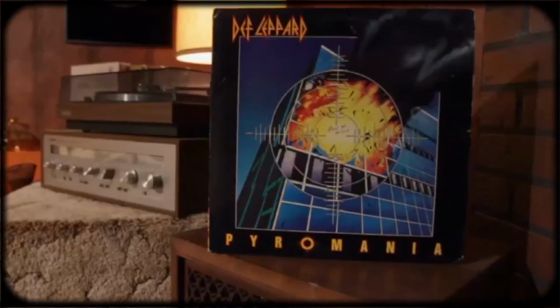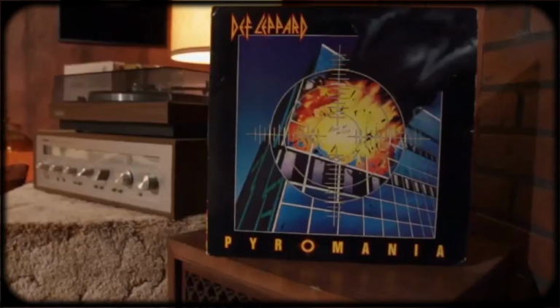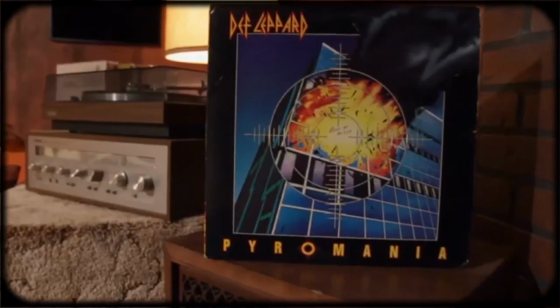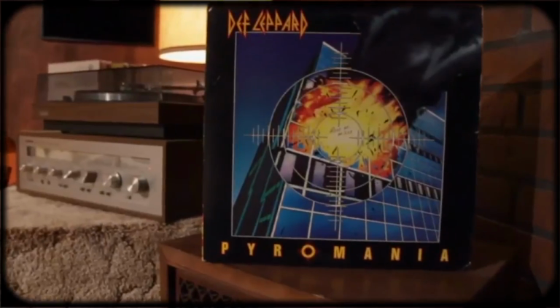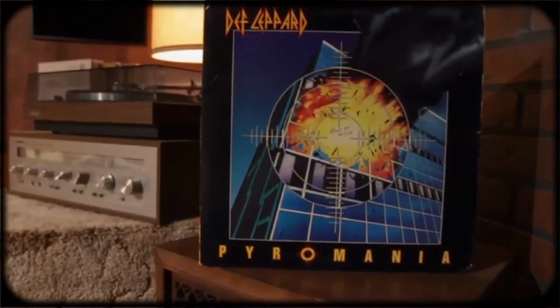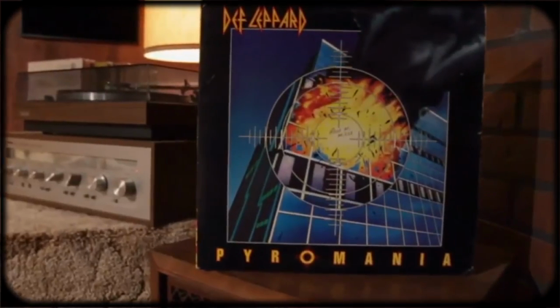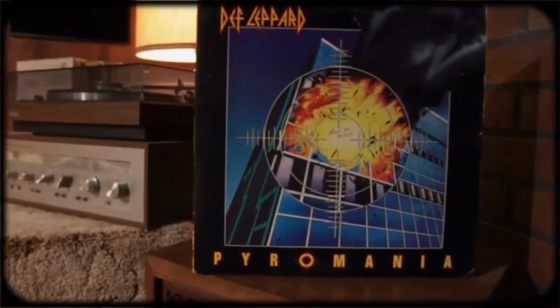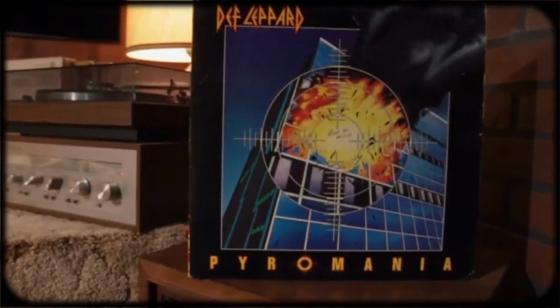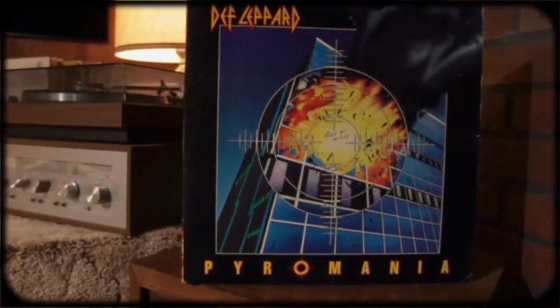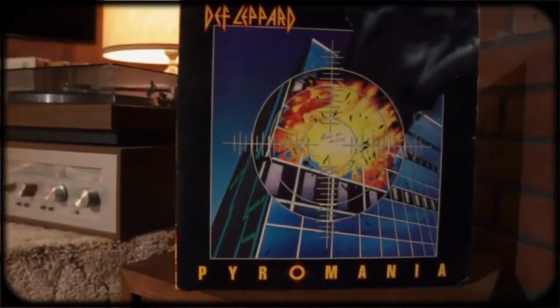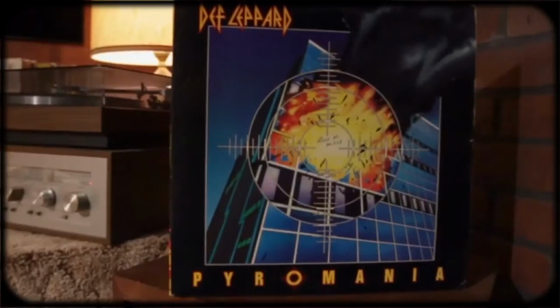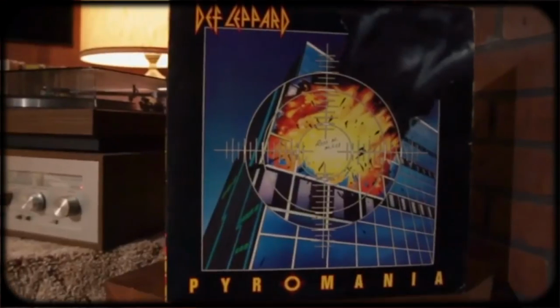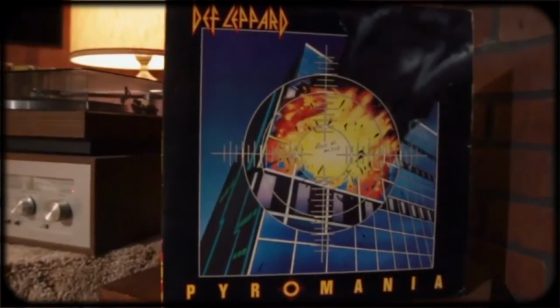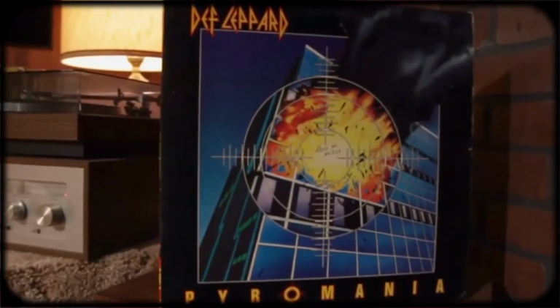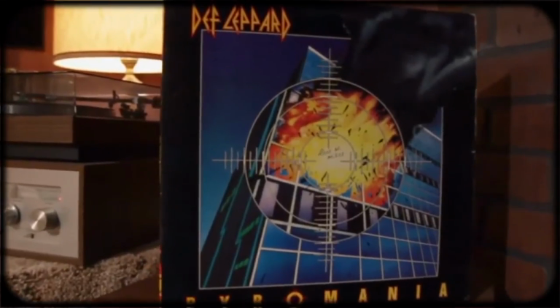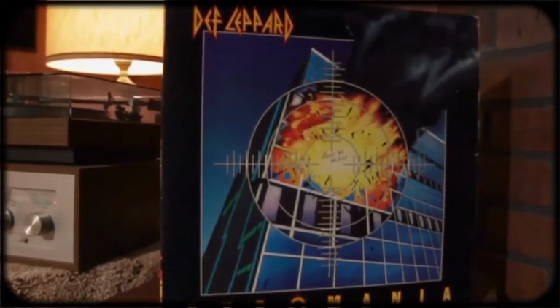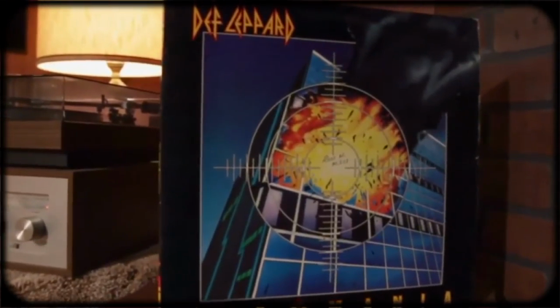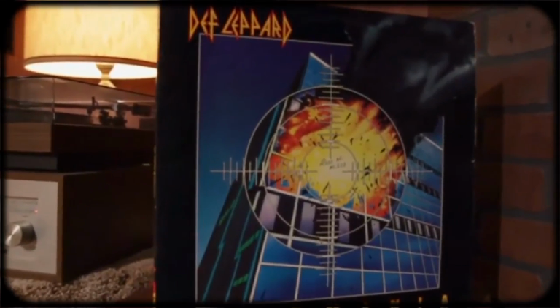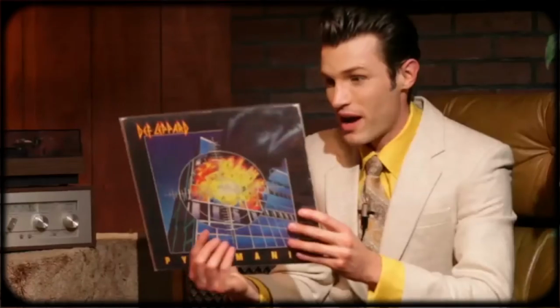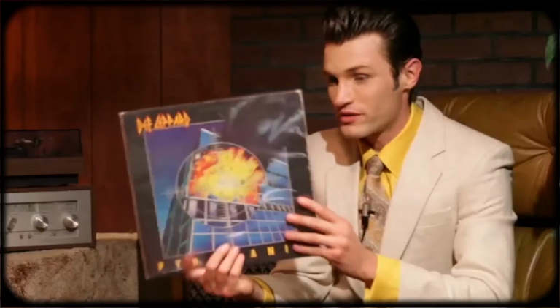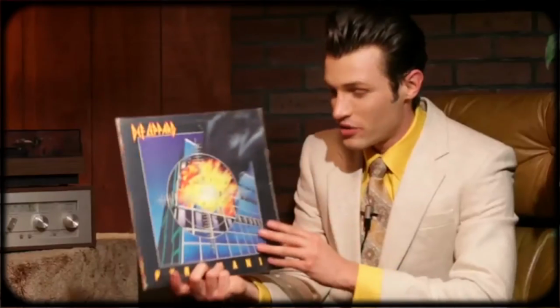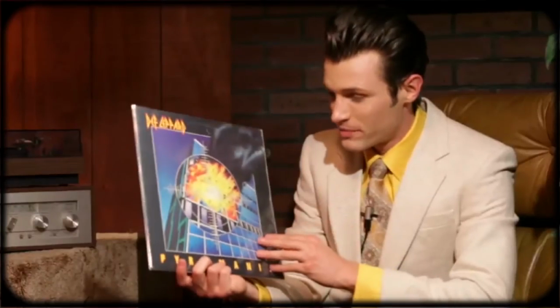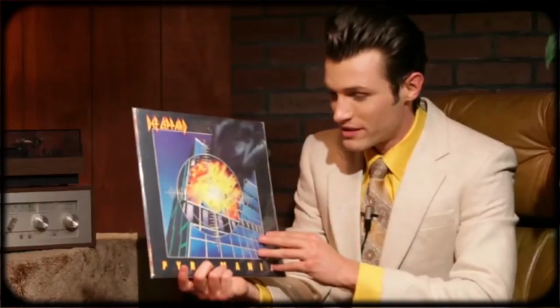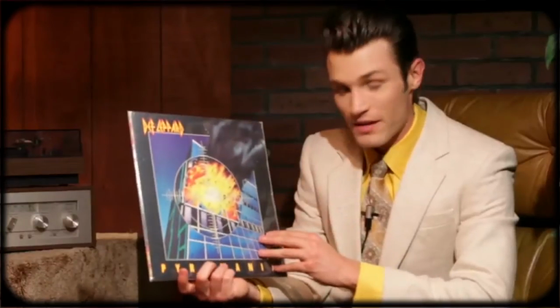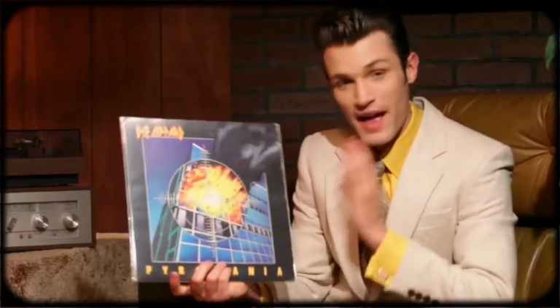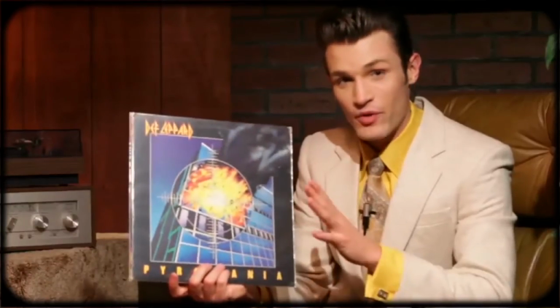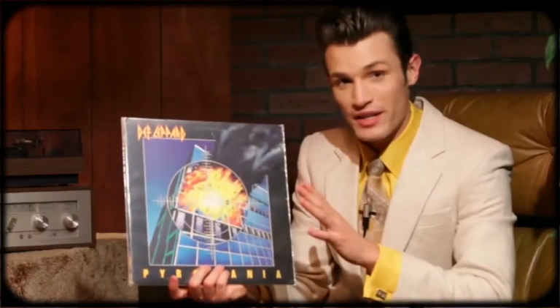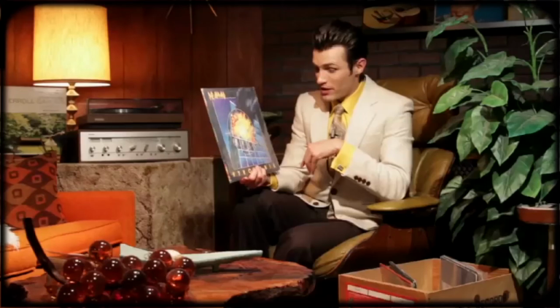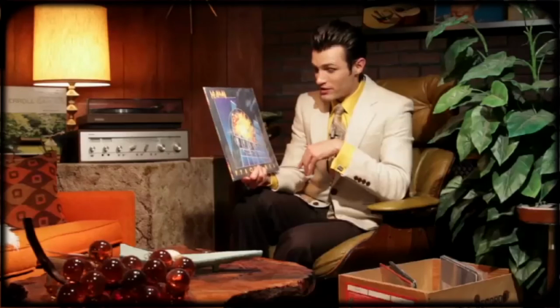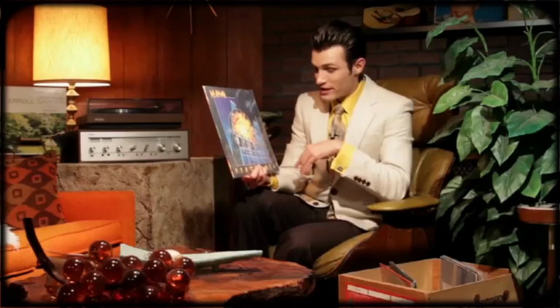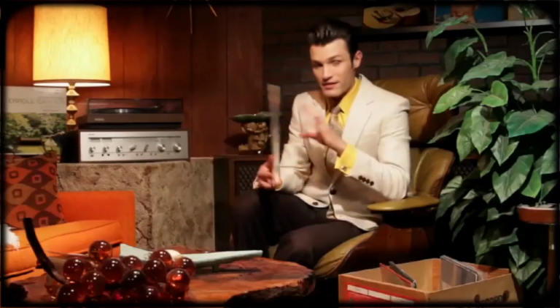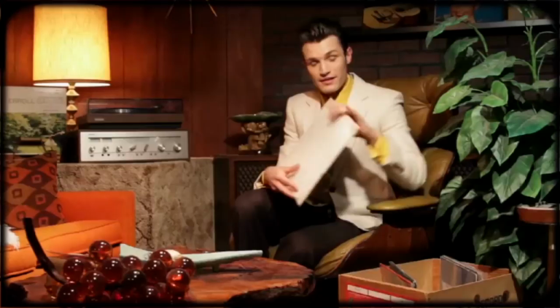I also picked up Def Leppard's Pyromania. Now I don't have any Def Leppard, so I was stoked to pick this up. Haven't heard it yet — eager to get into this.